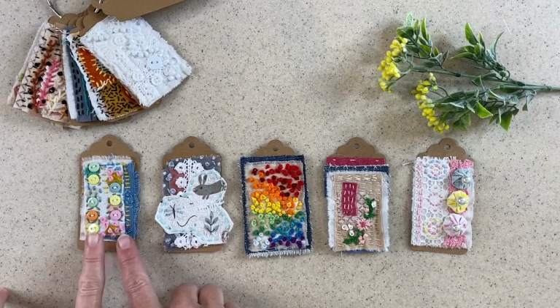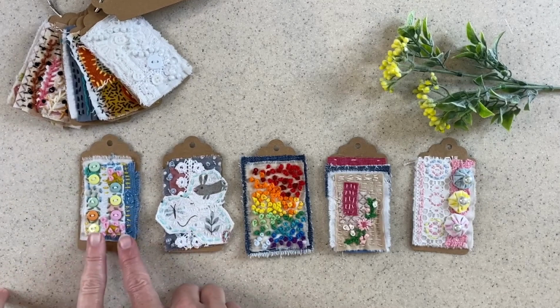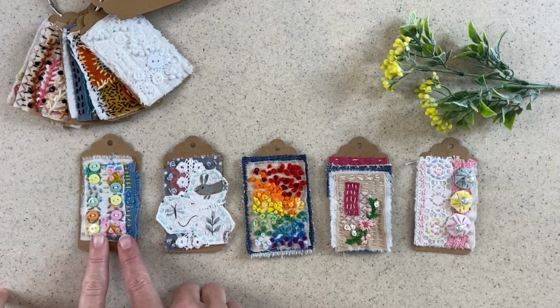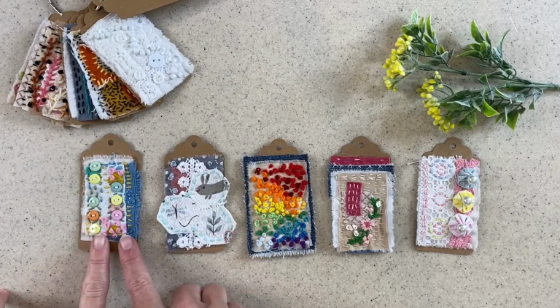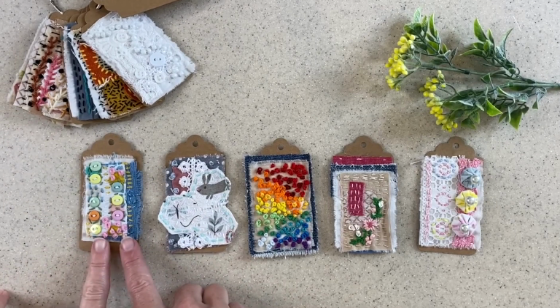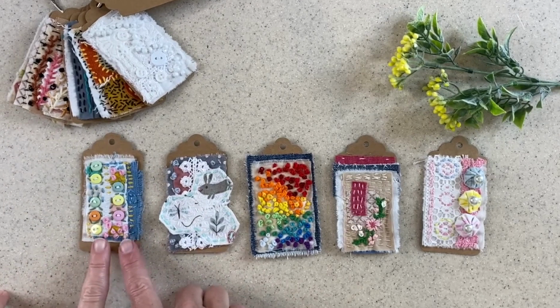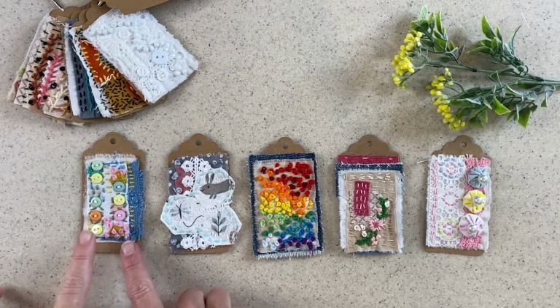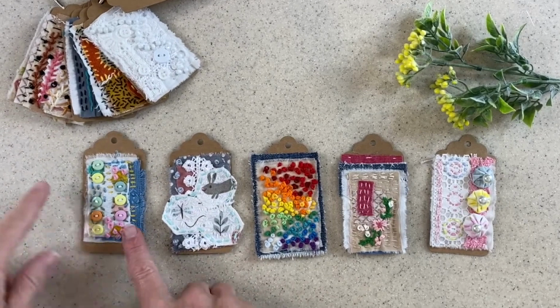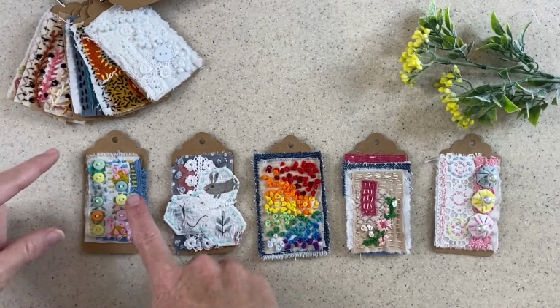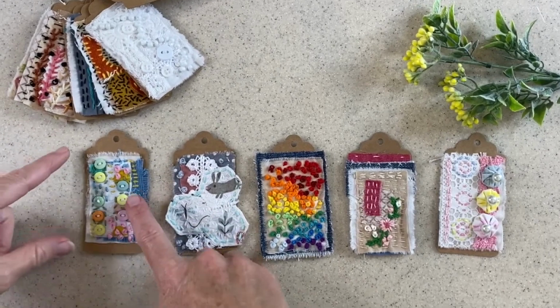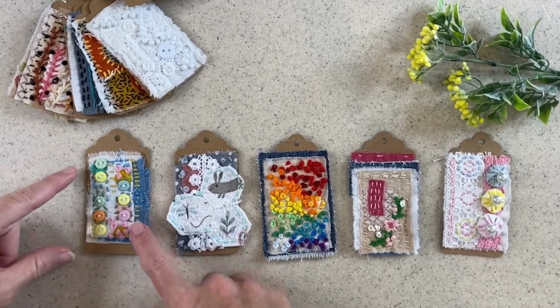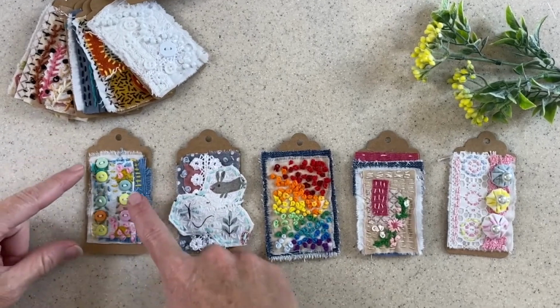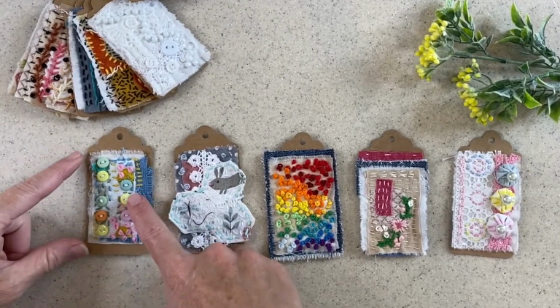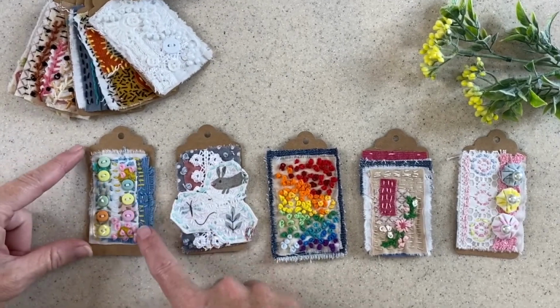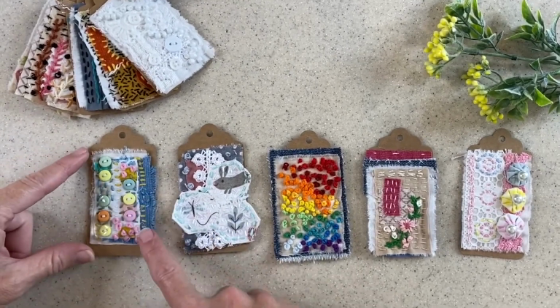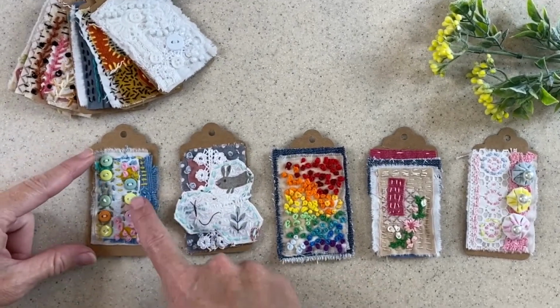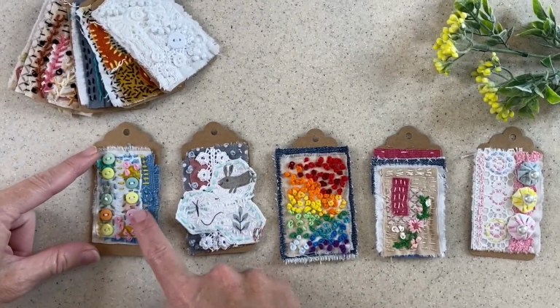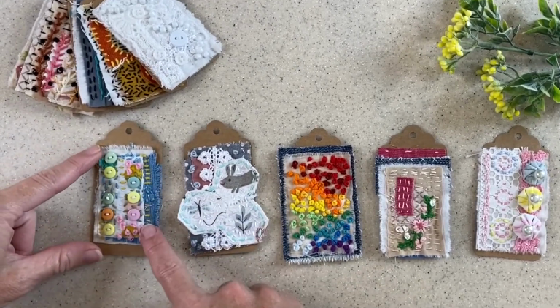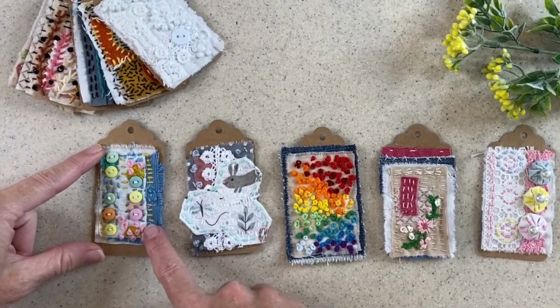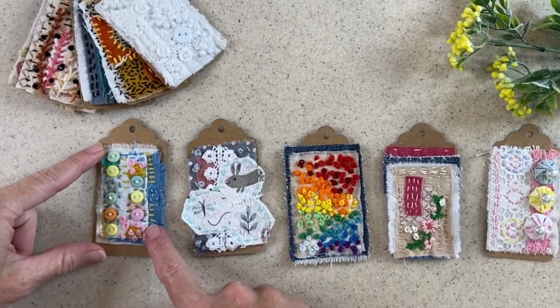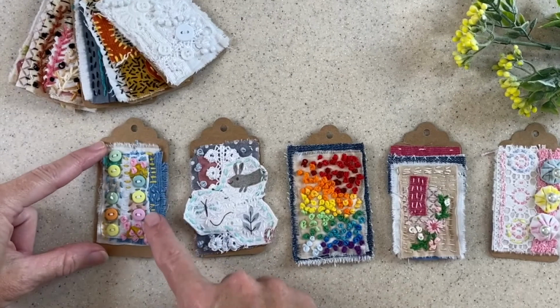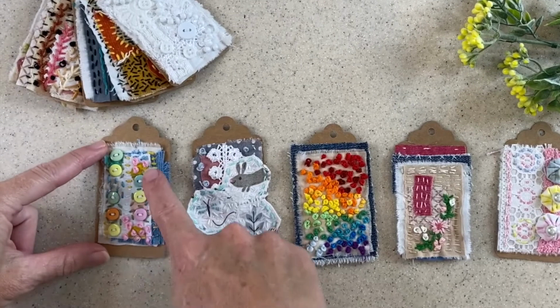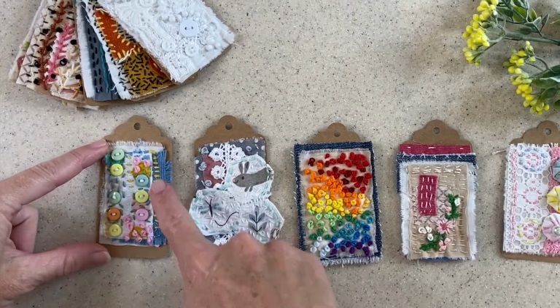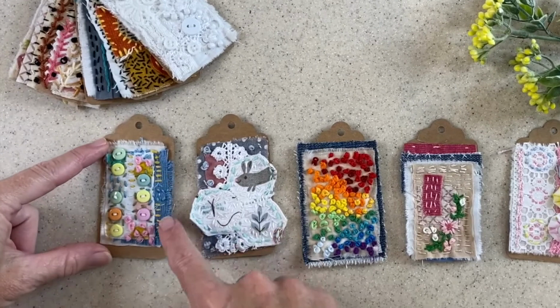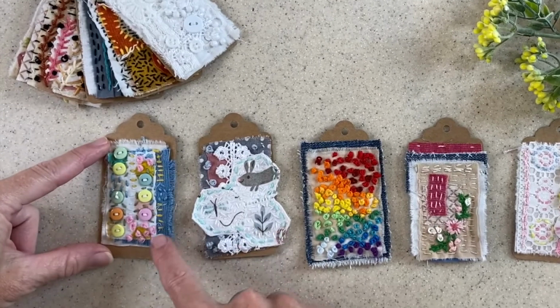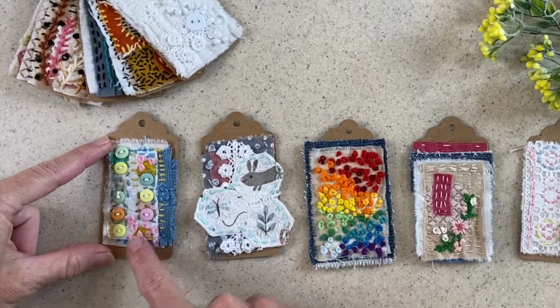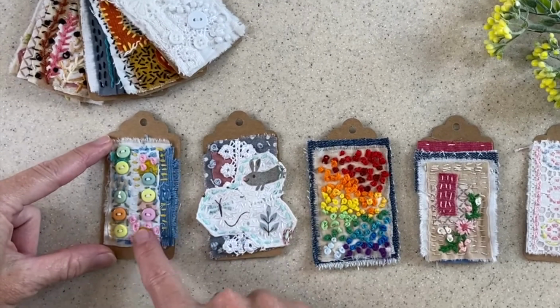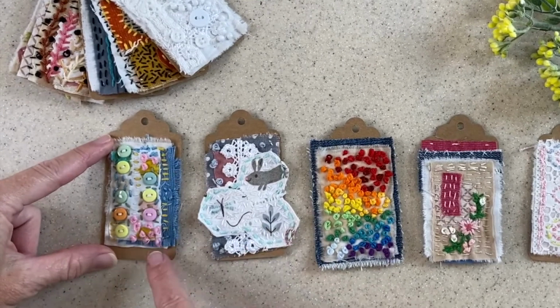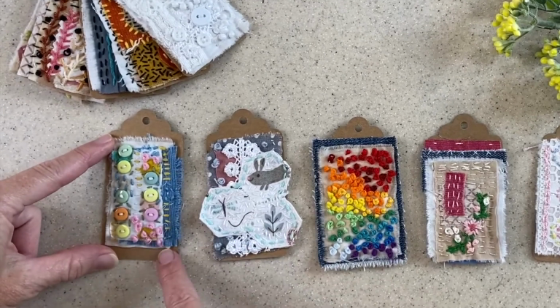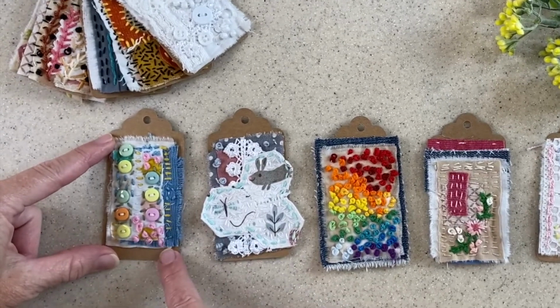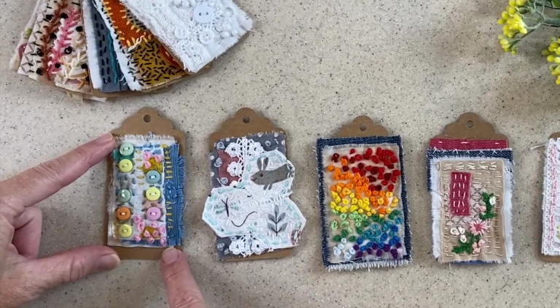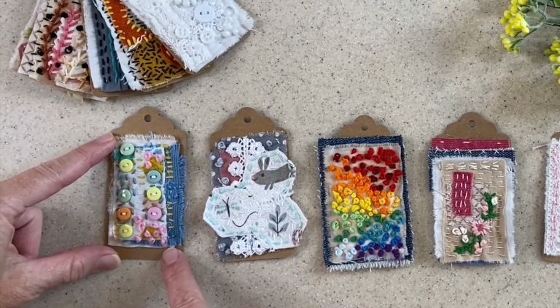So tag 6 features buttons, so I have my mini buttons and then I echoed the colors in my work.